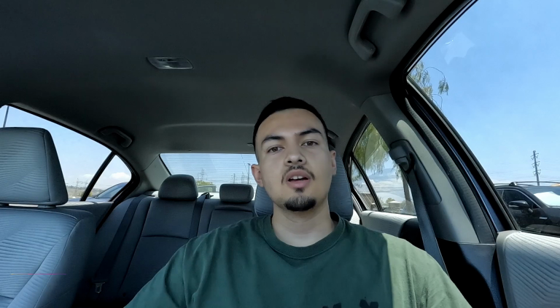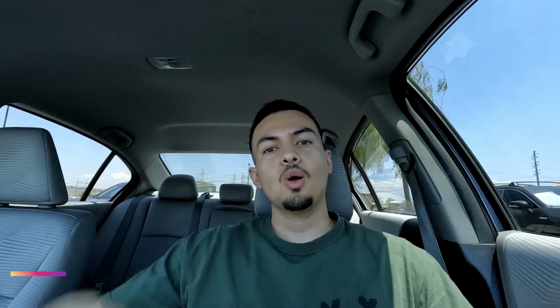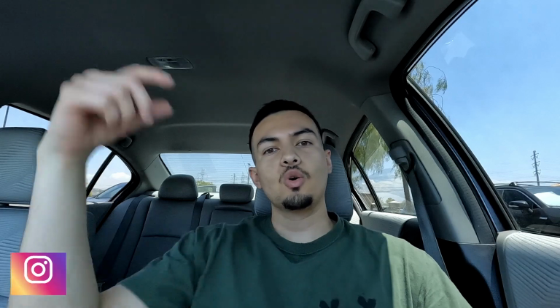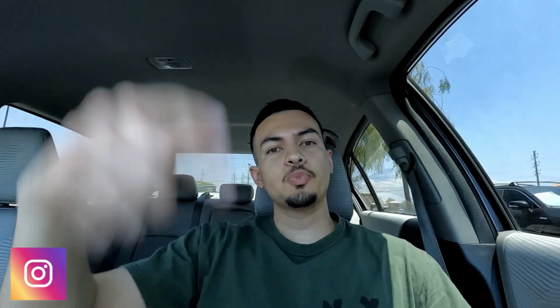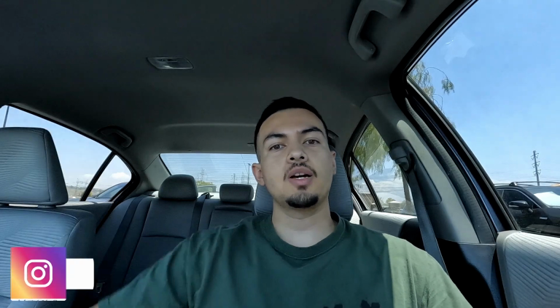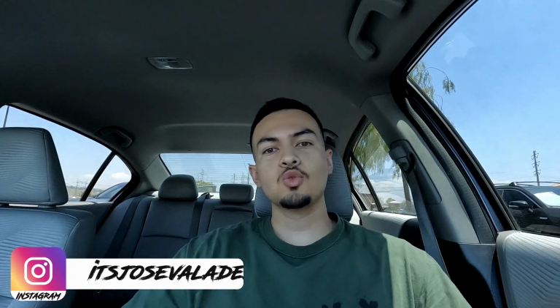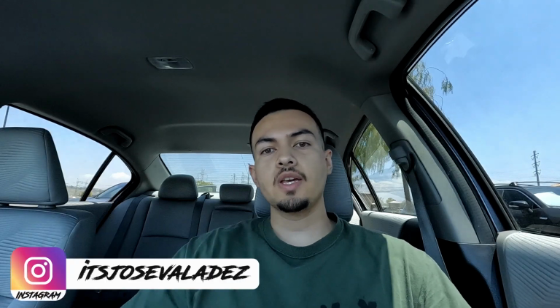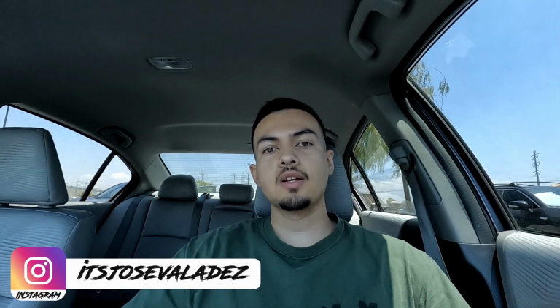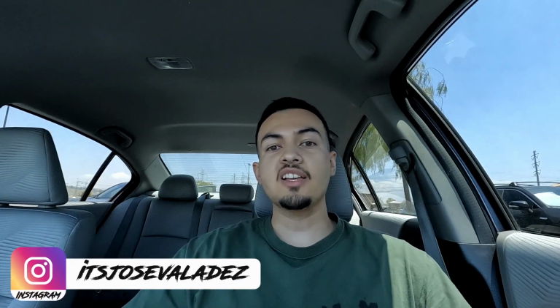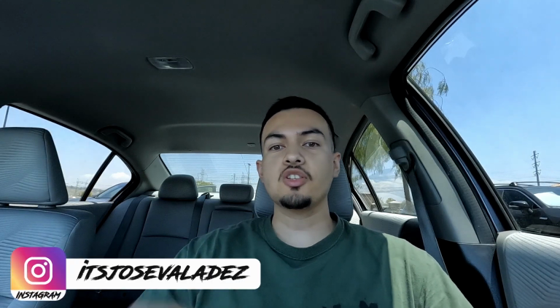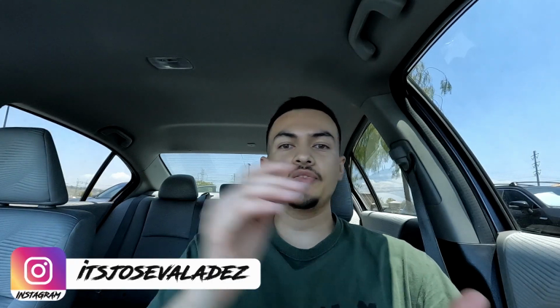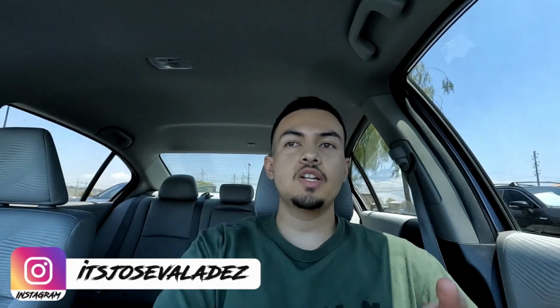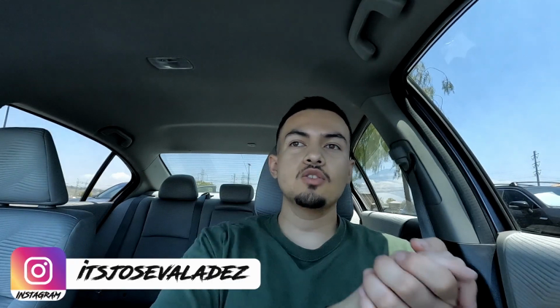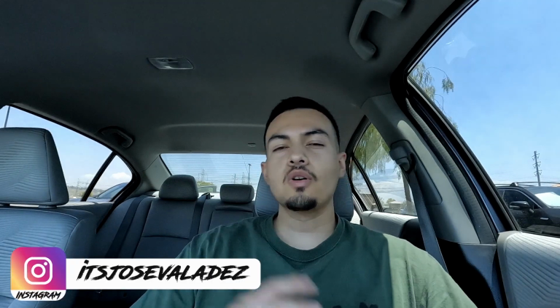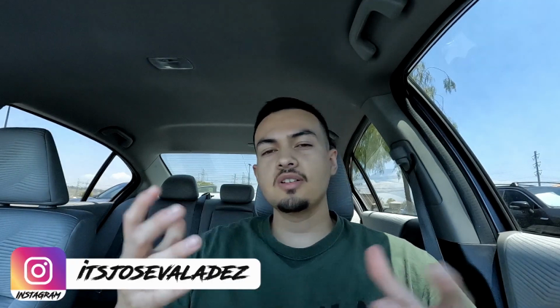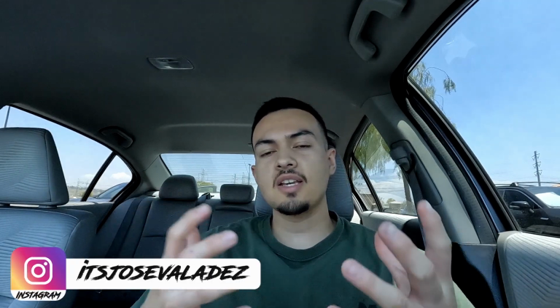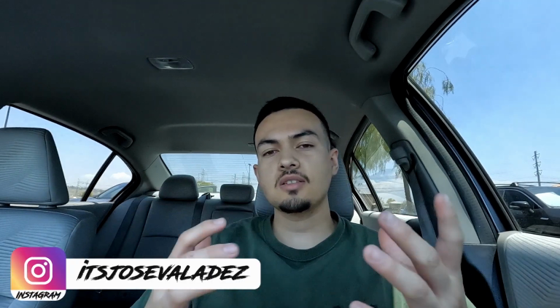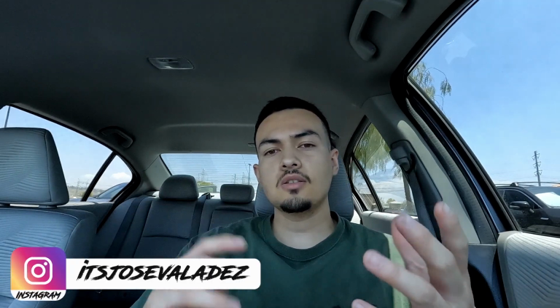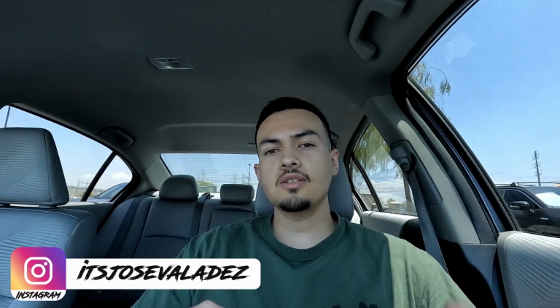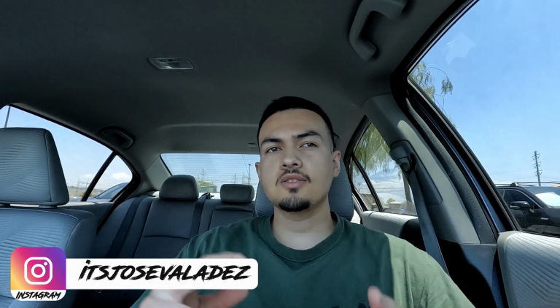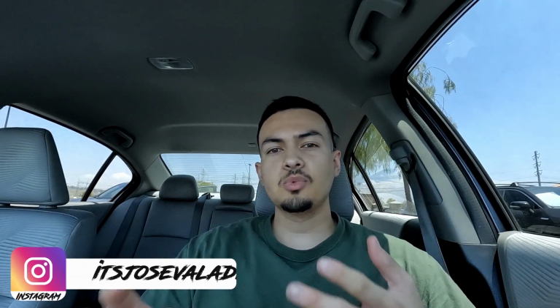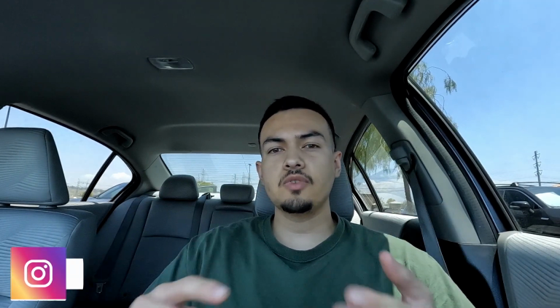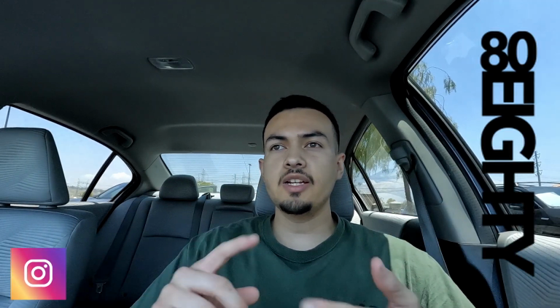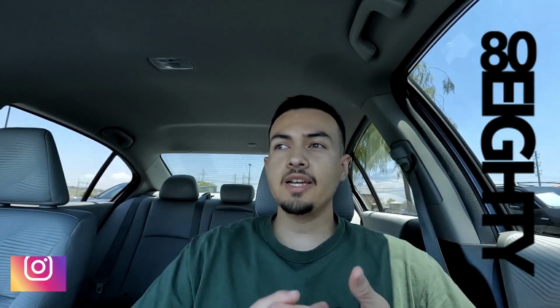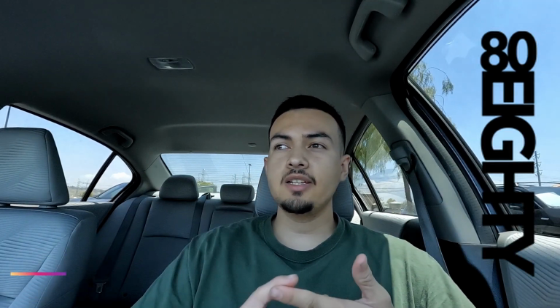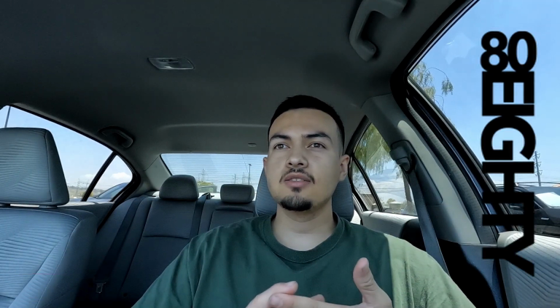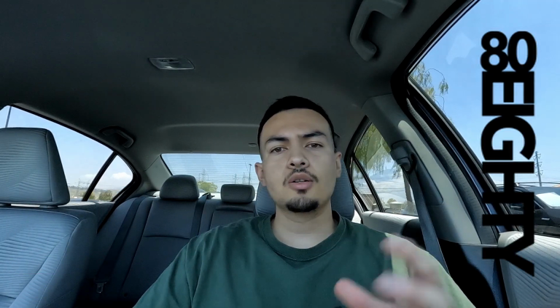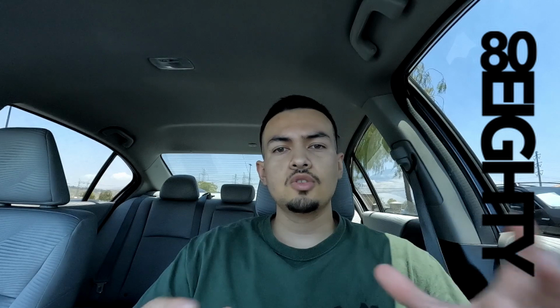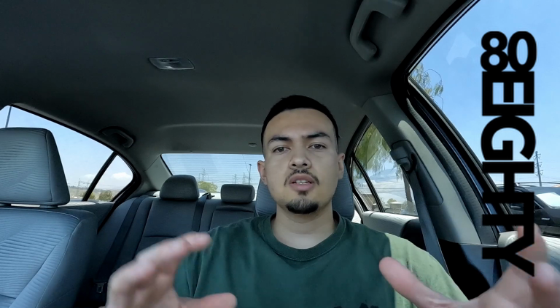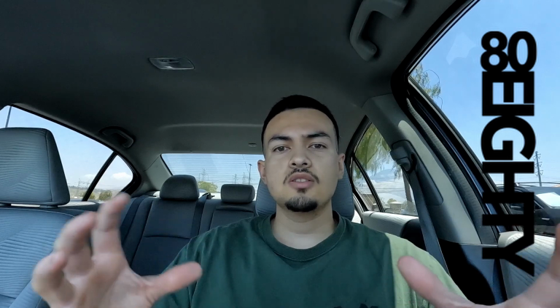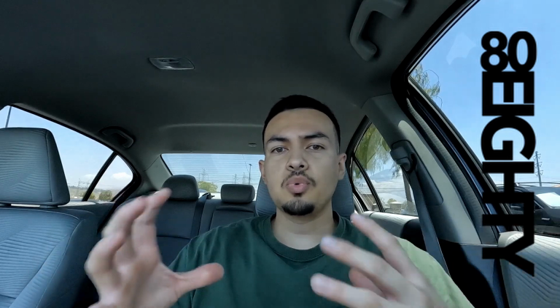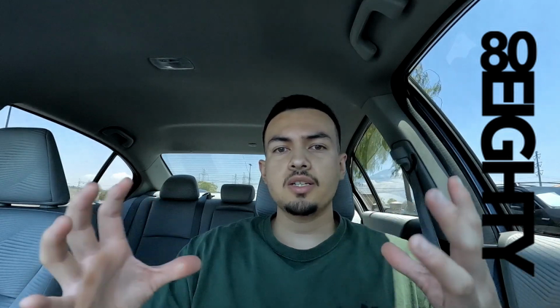What's up you guys, Jose here. In today's video, I wanted to test out some of 8080's auto detailing supplies.